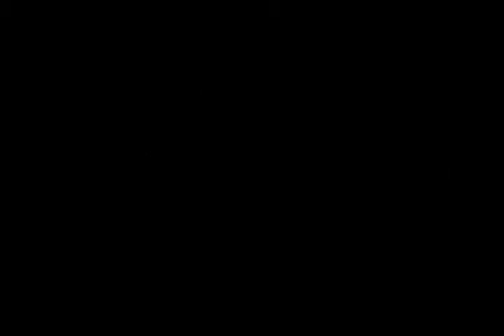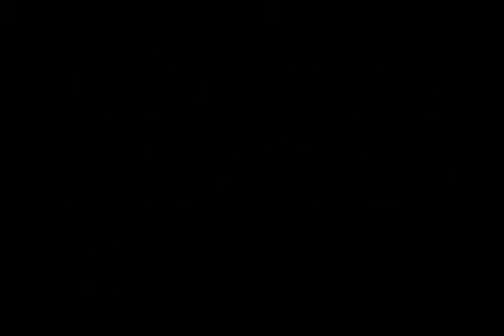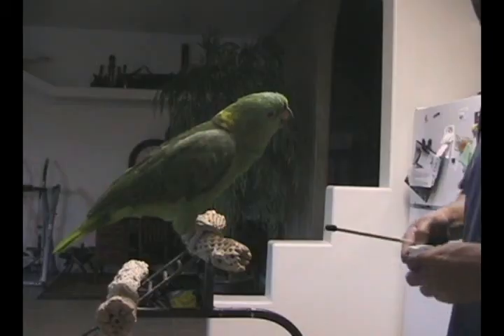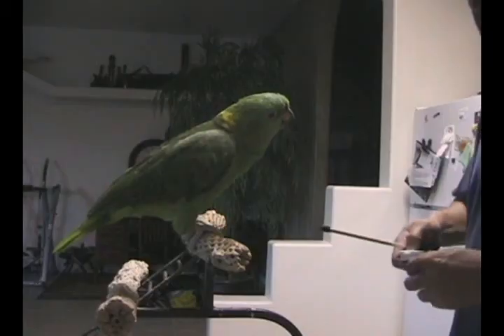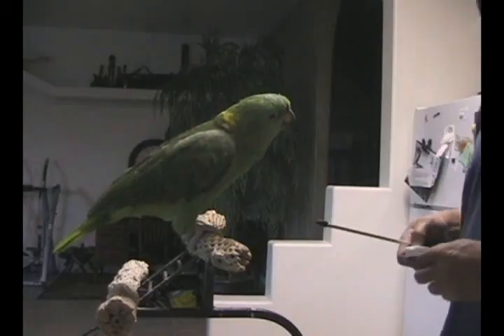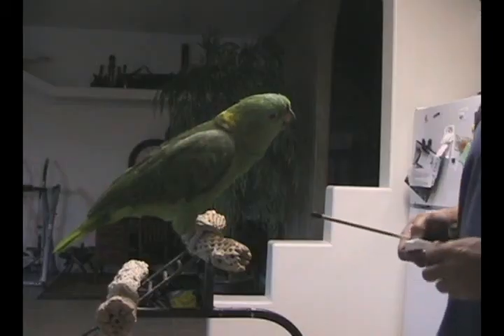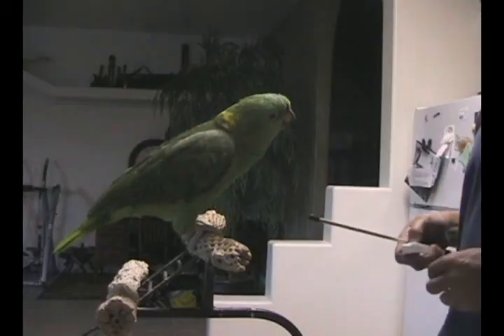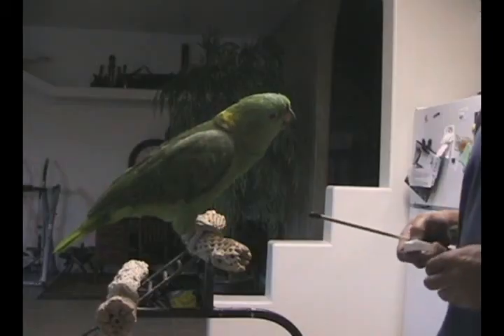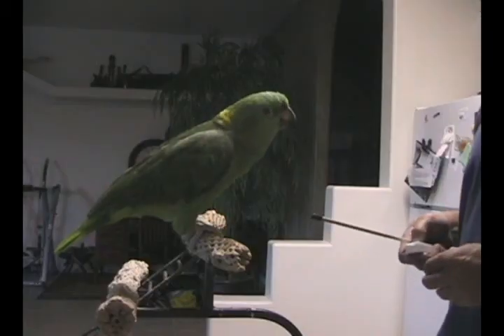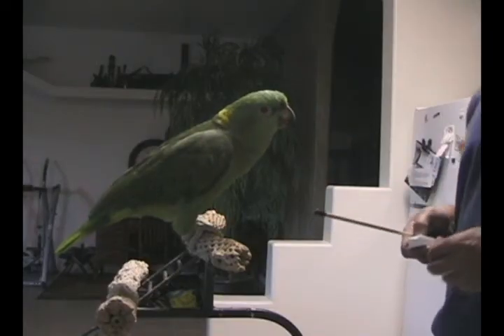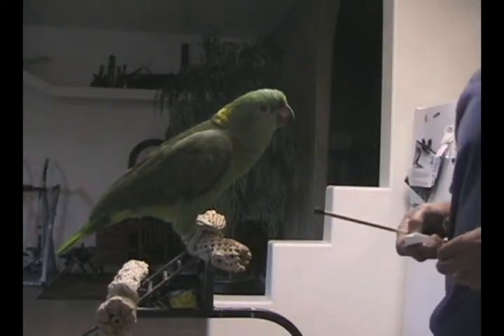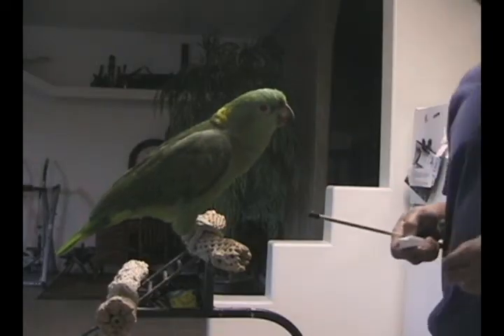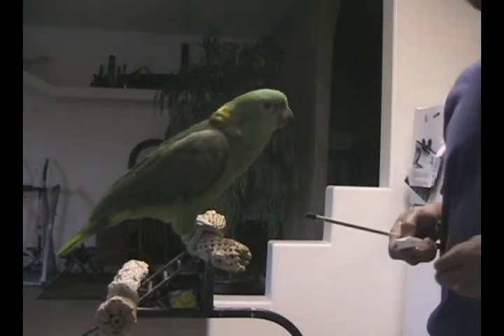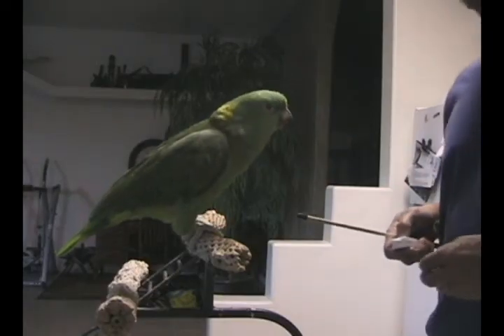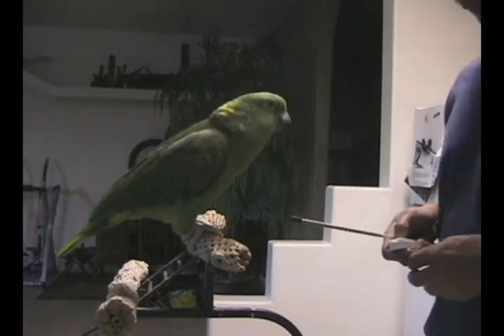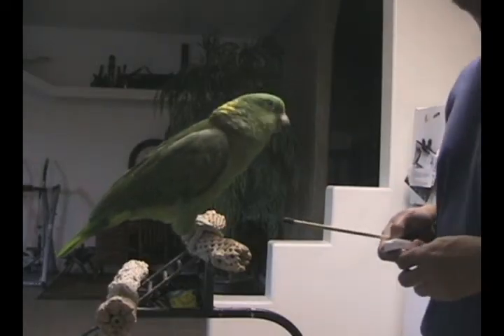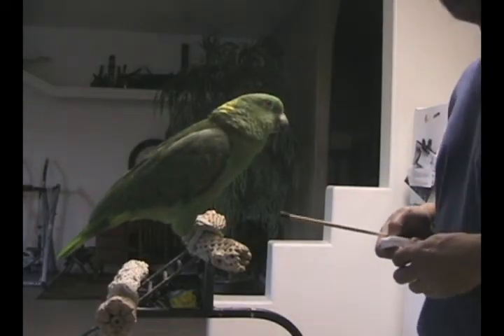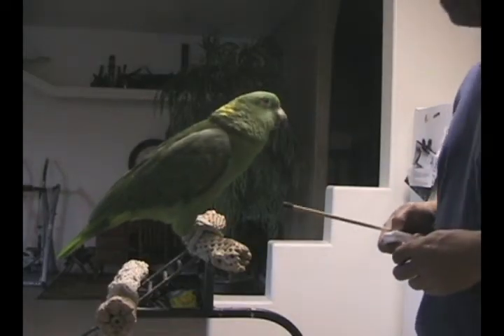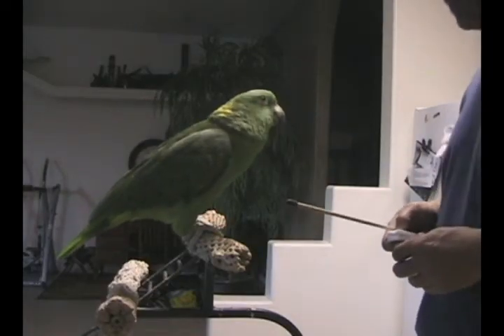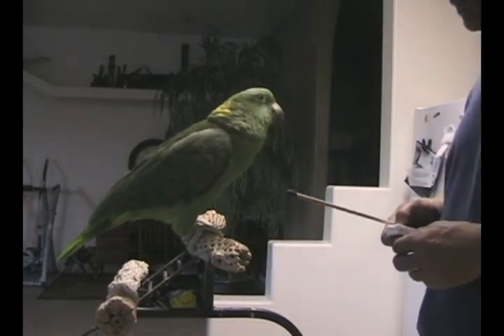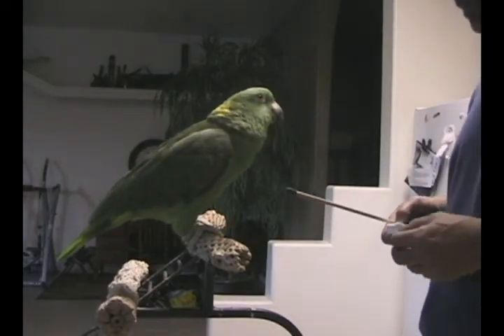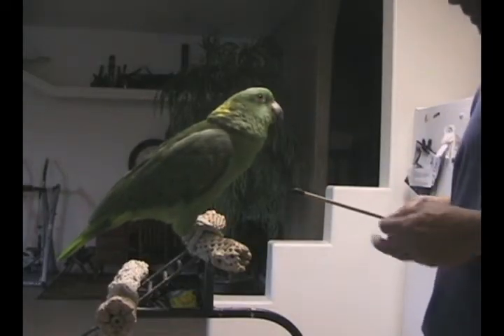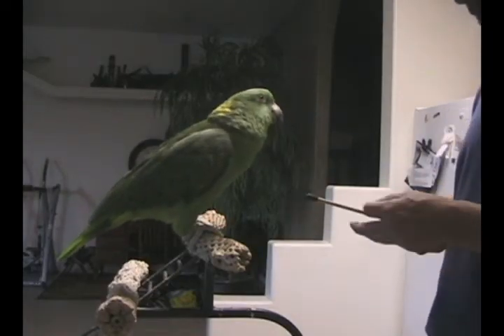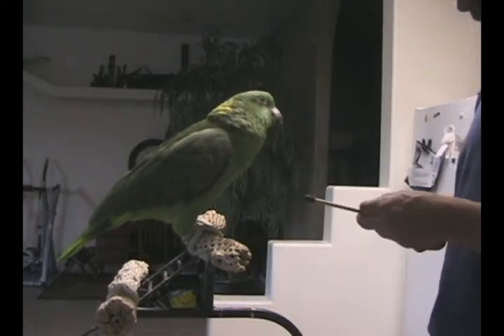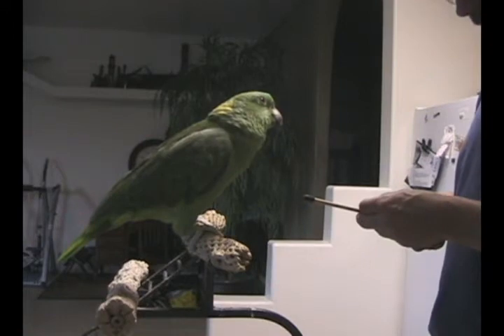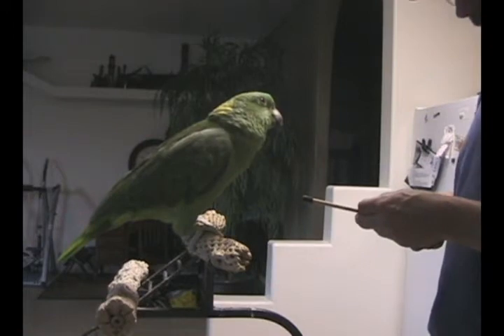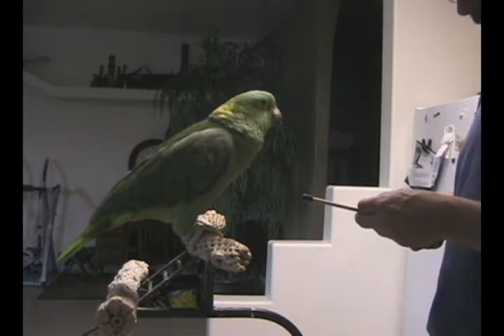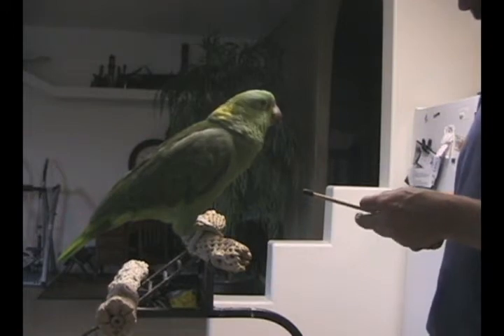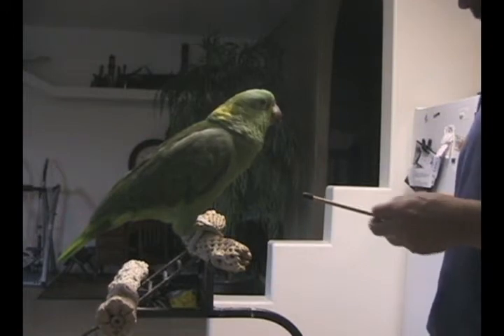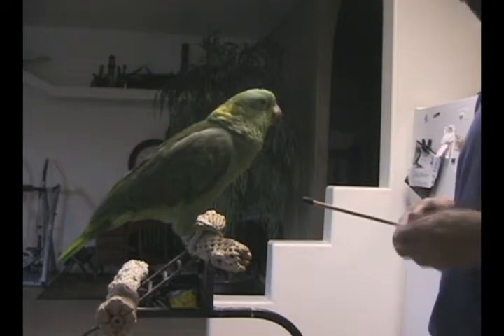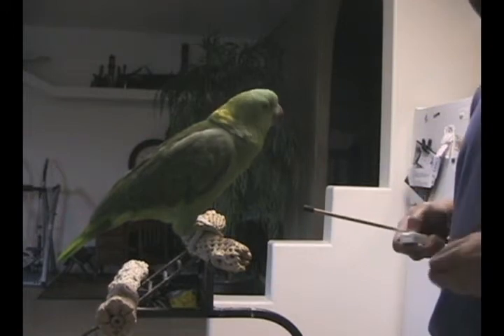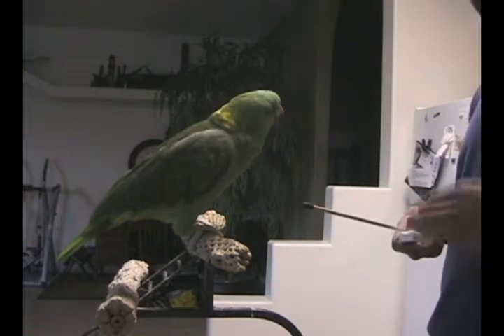This is Max's first class on the clicker training, so let's see how it goes.